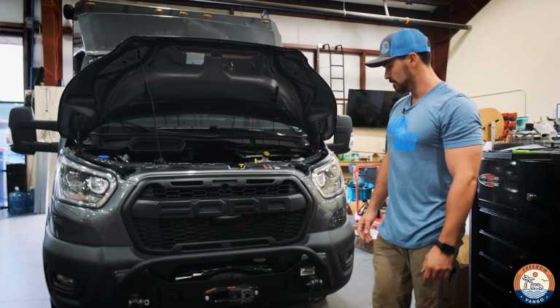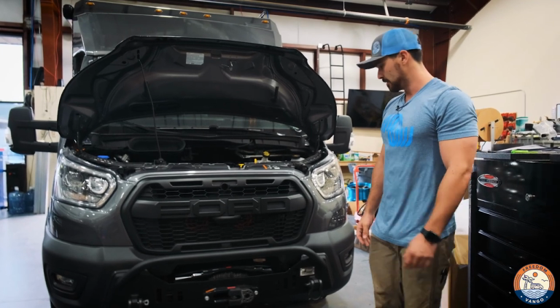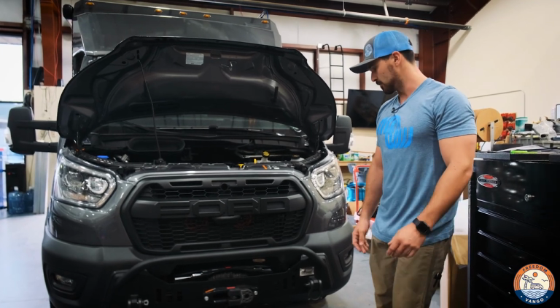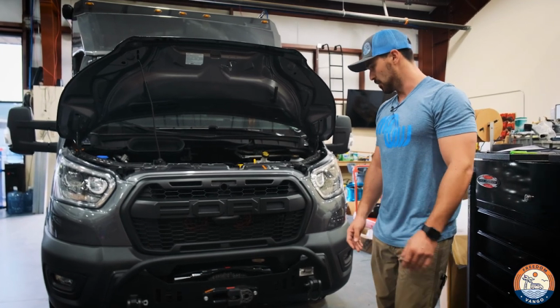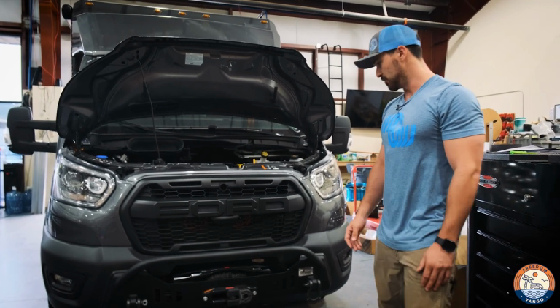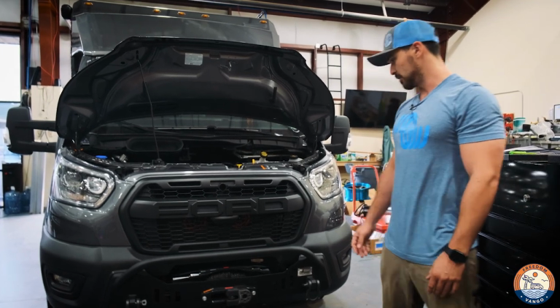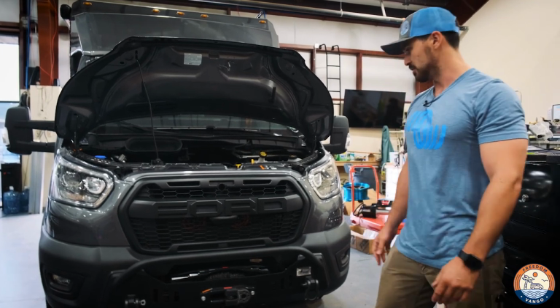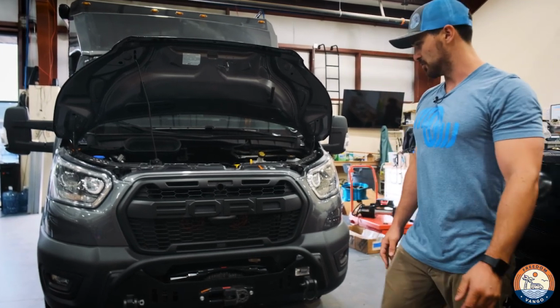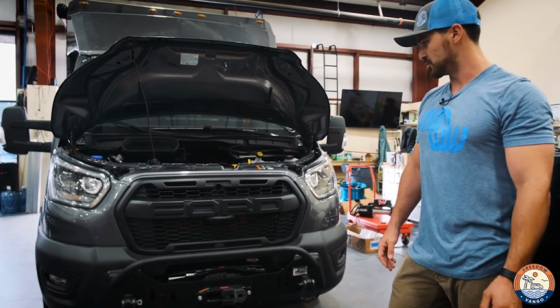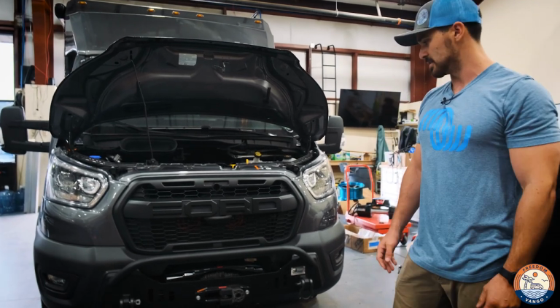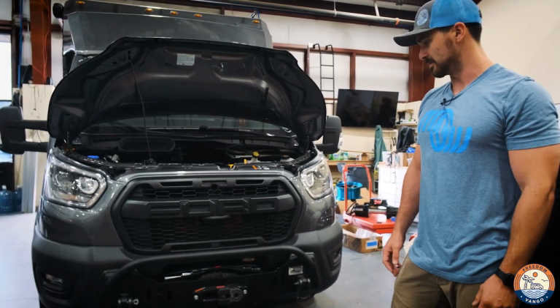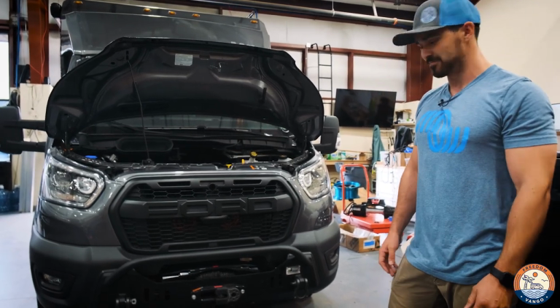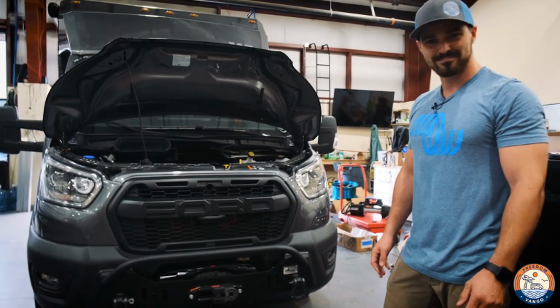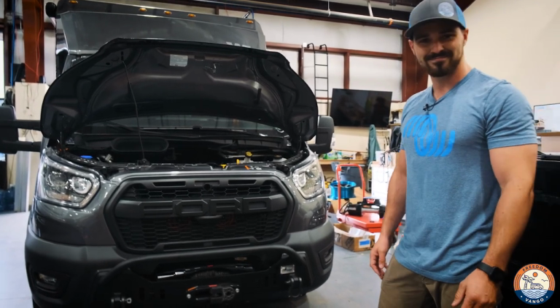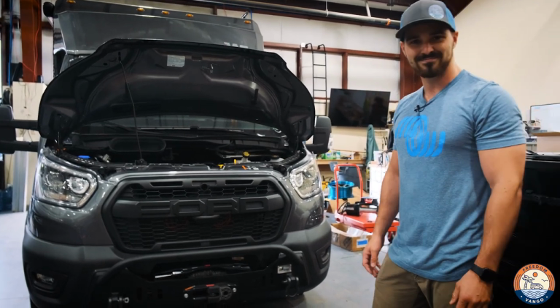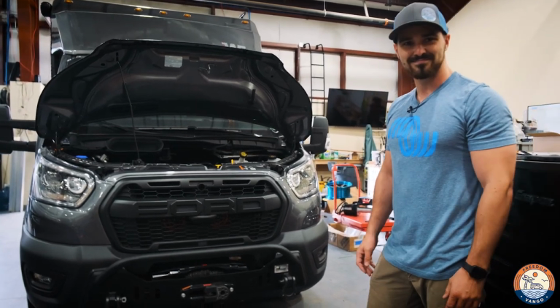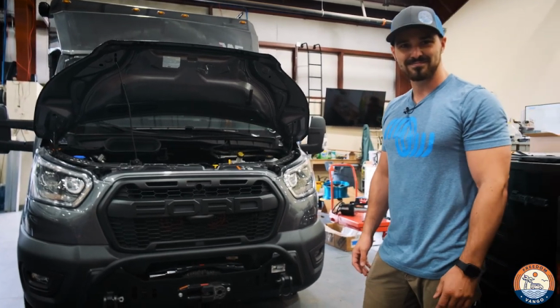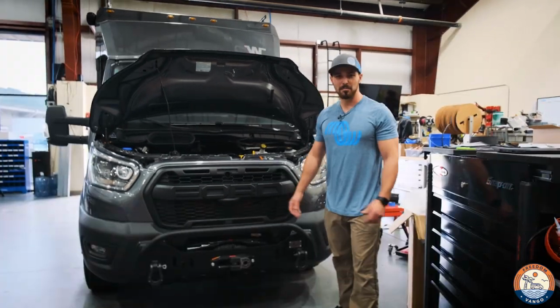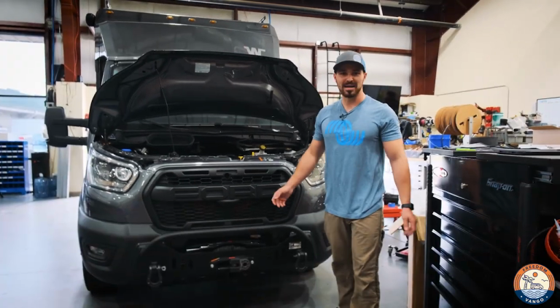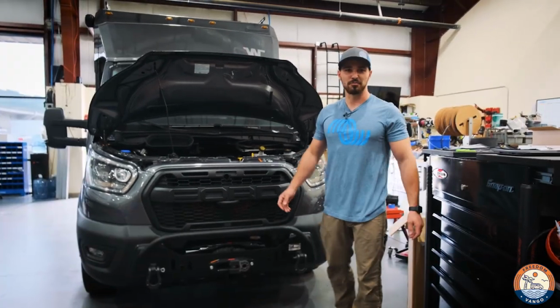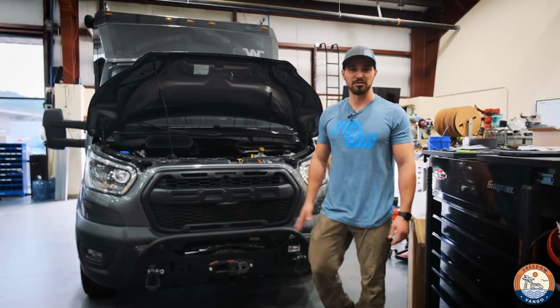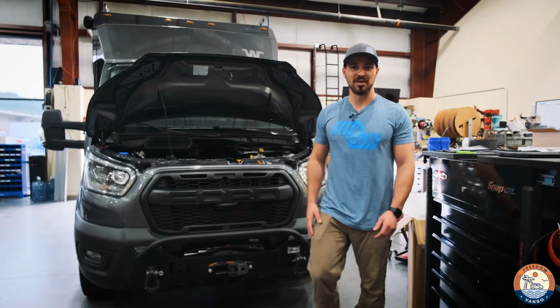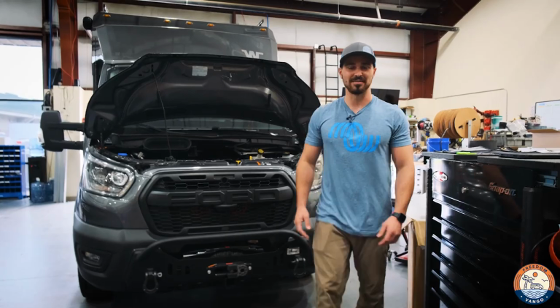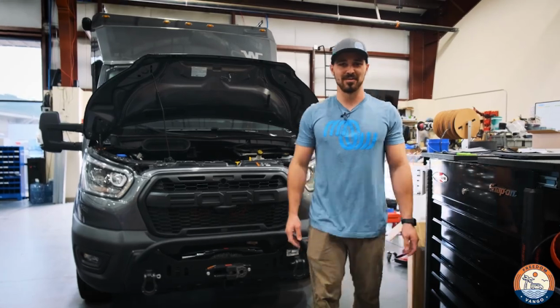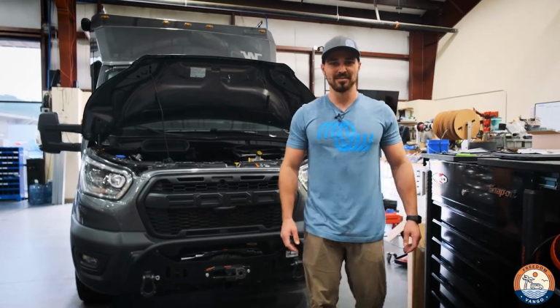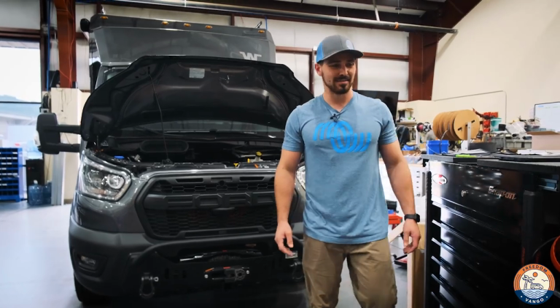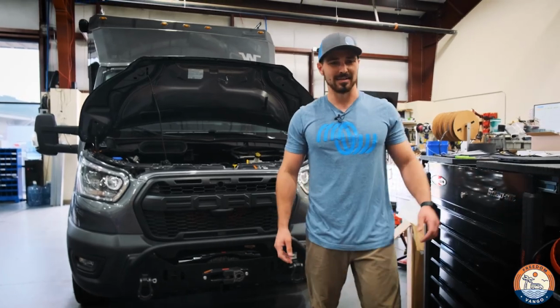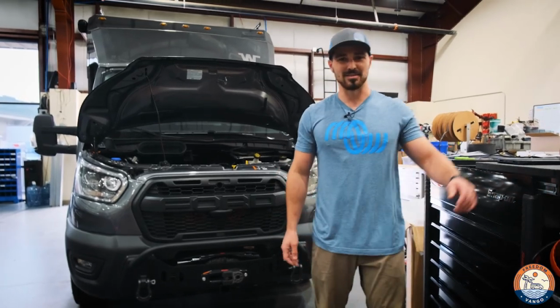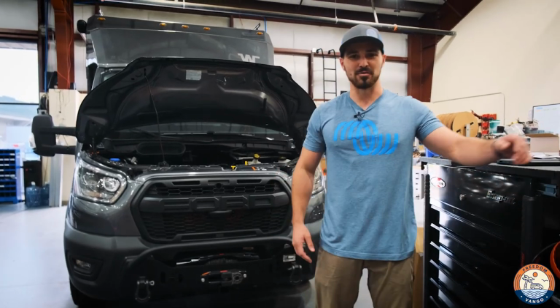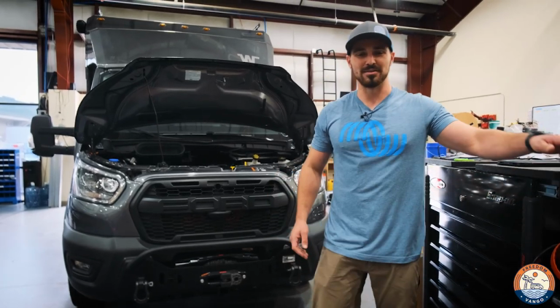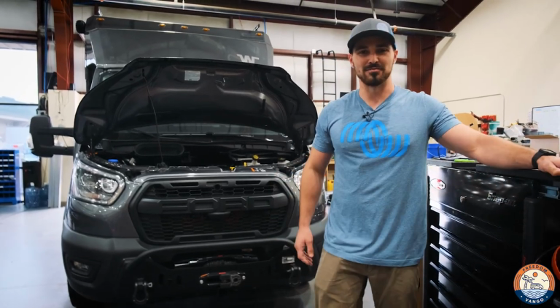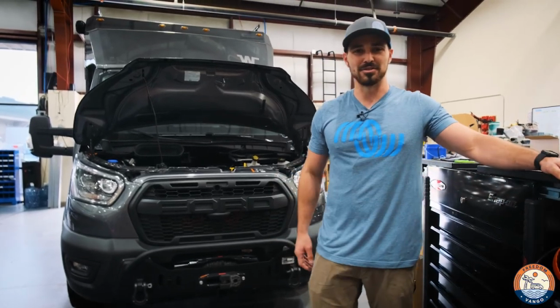Super easy install. Gives a whole new look to your Ford Transit. I'm Max with Freedom Van Go — let us upgrade your adventure.